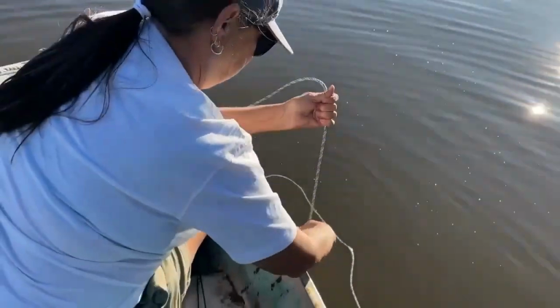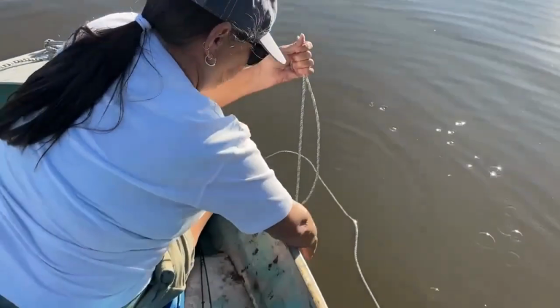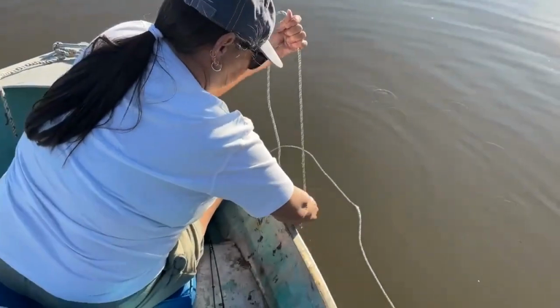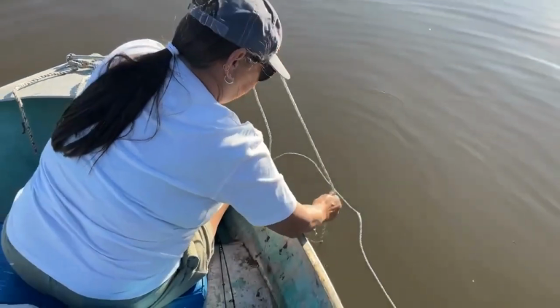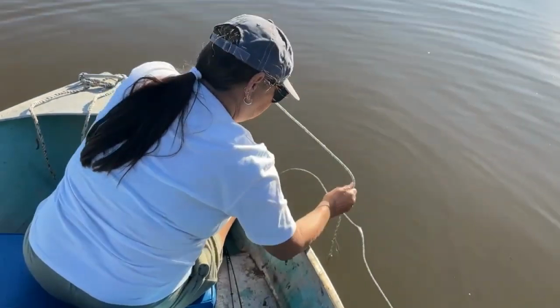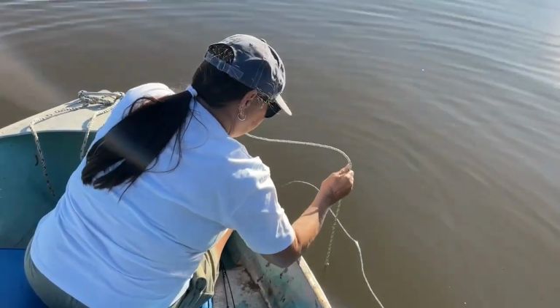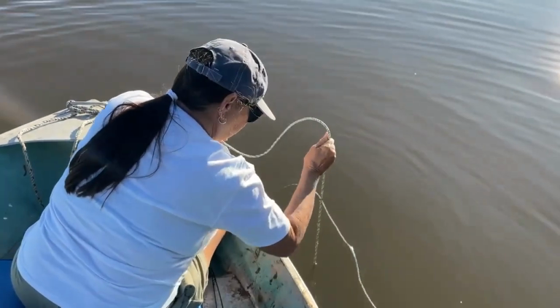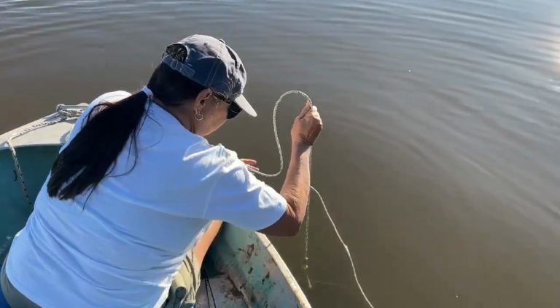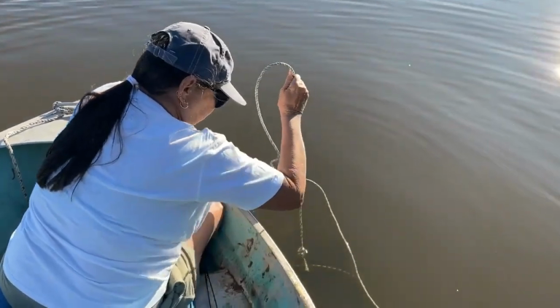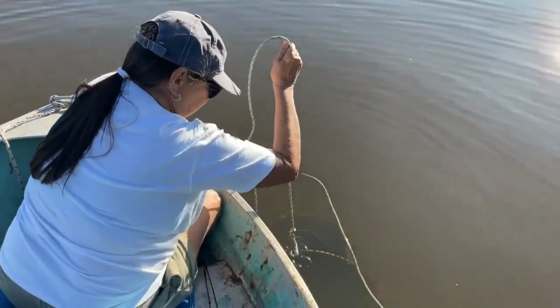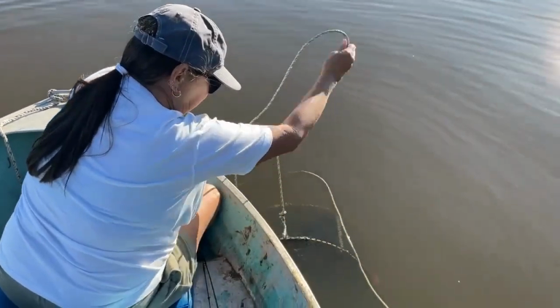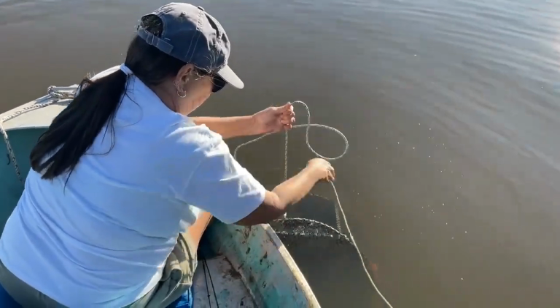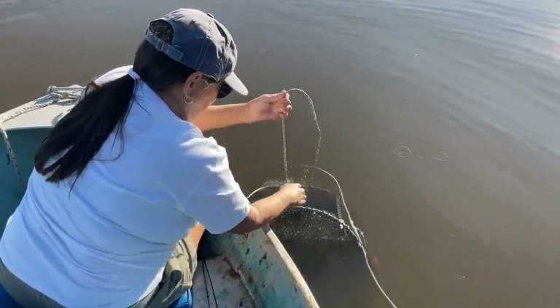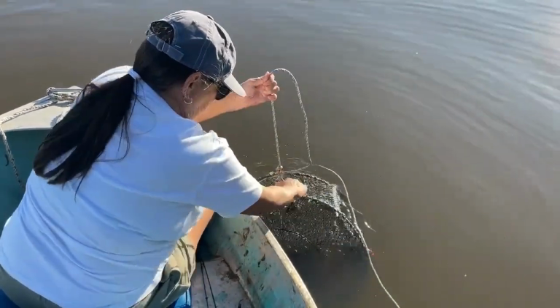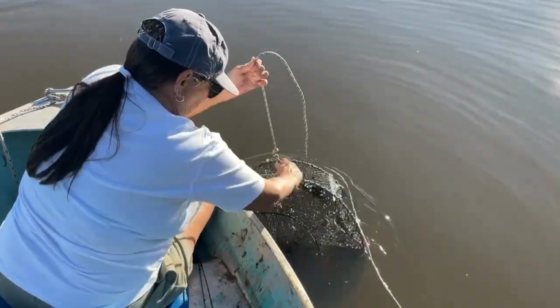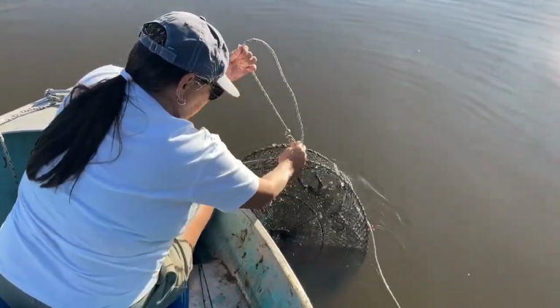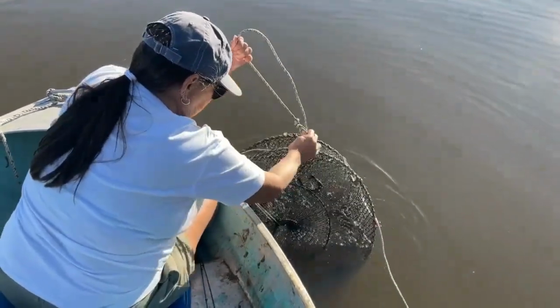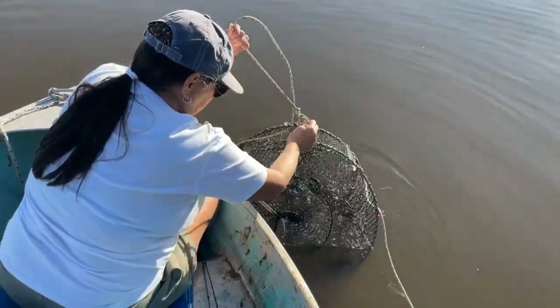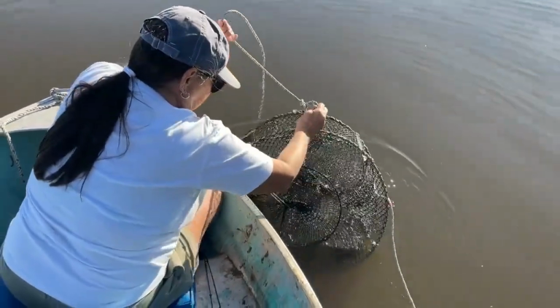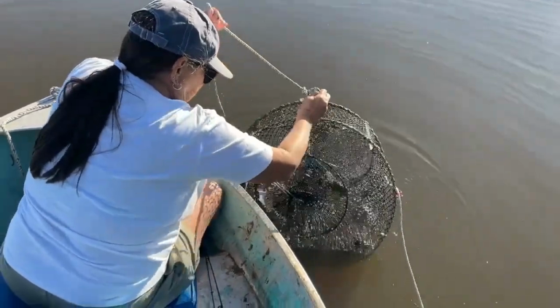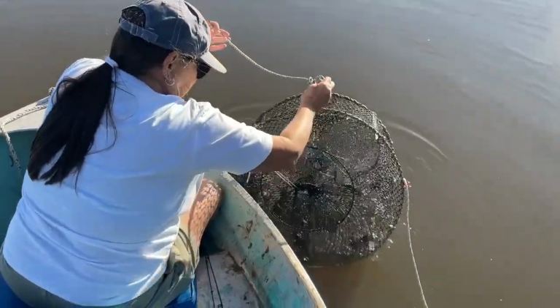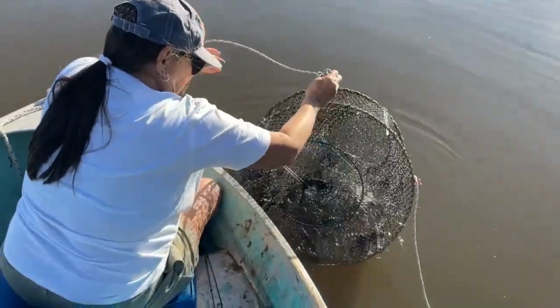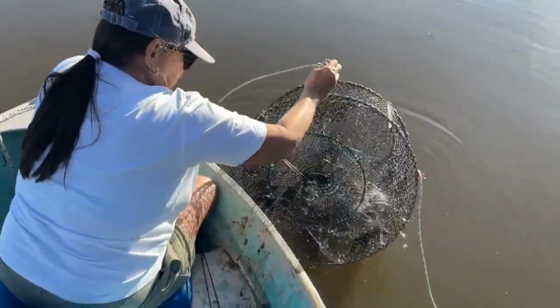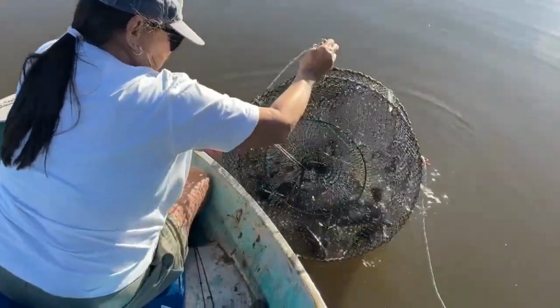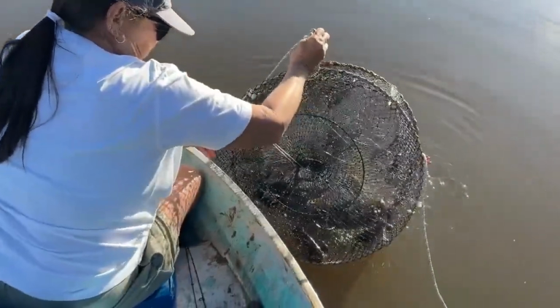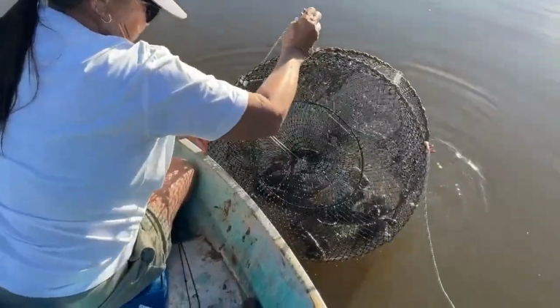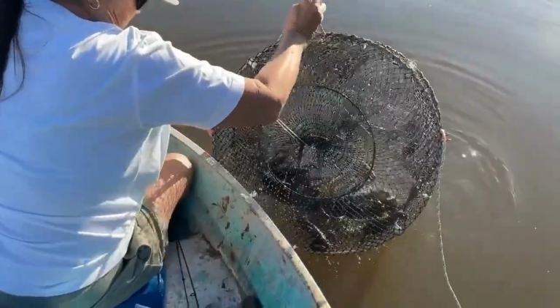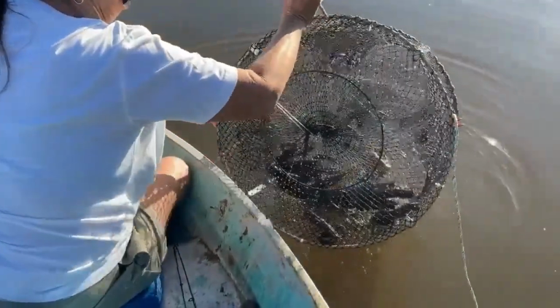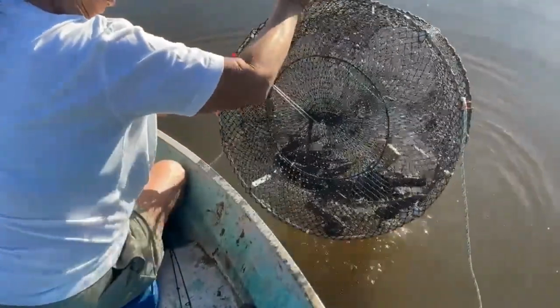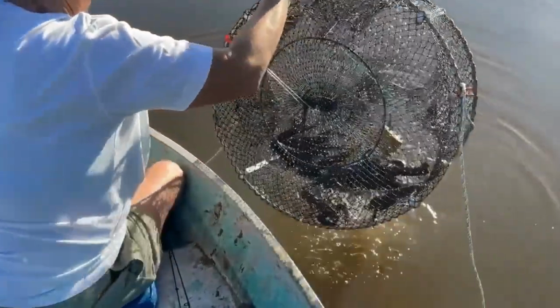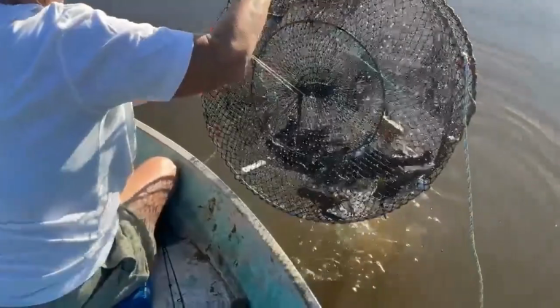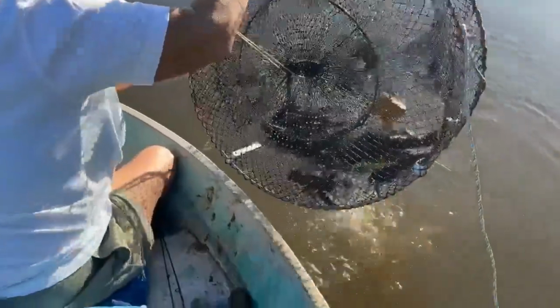Danny and Julie were out using our heavy duty pots and were catching quite a few. Check this out guys.